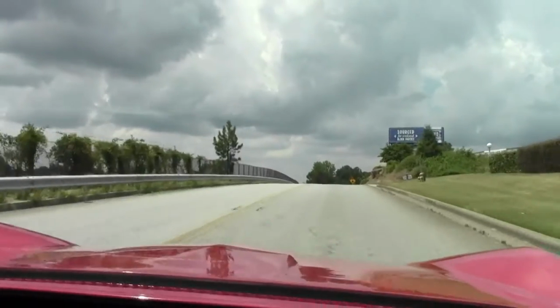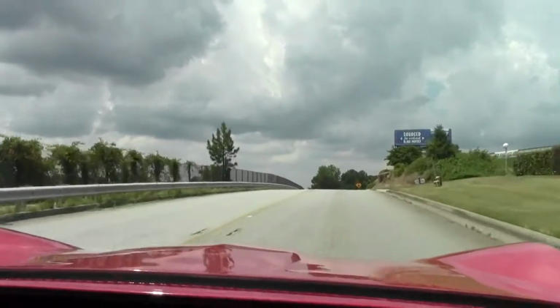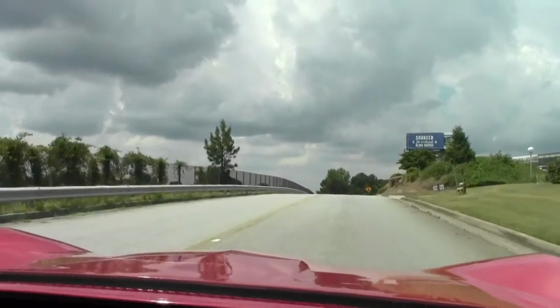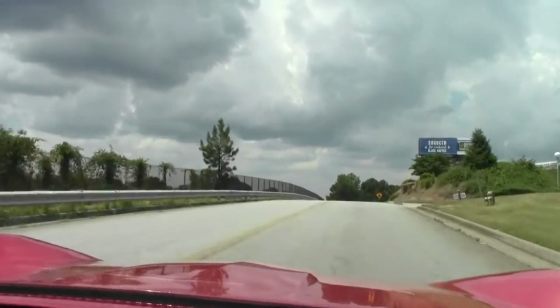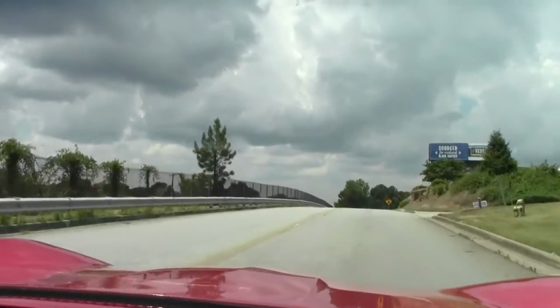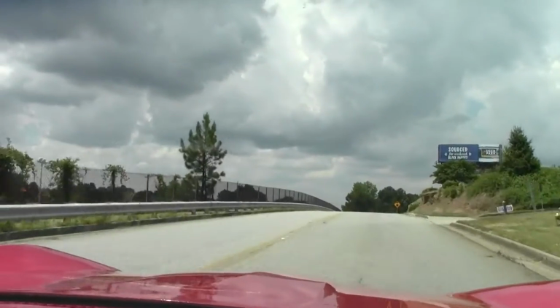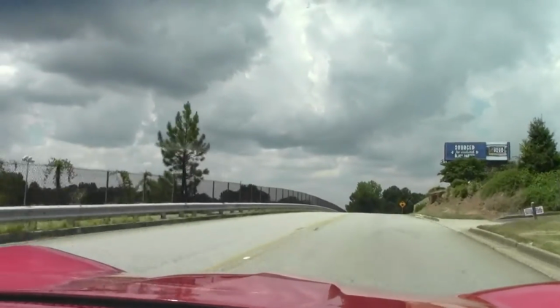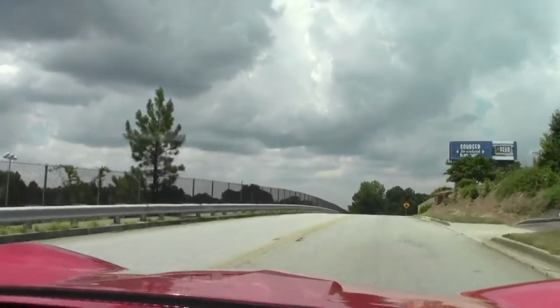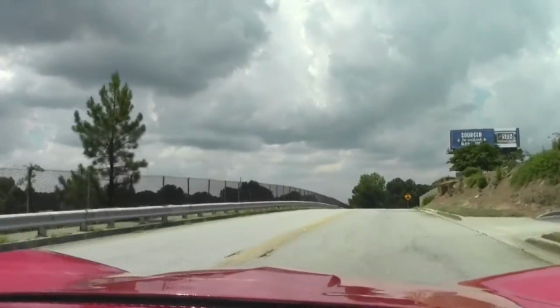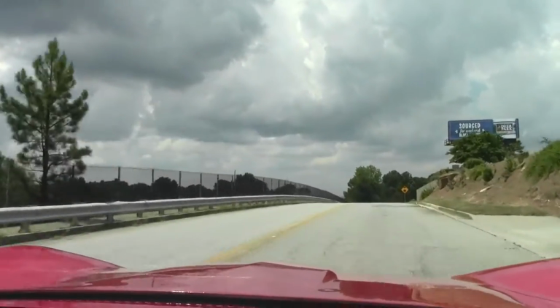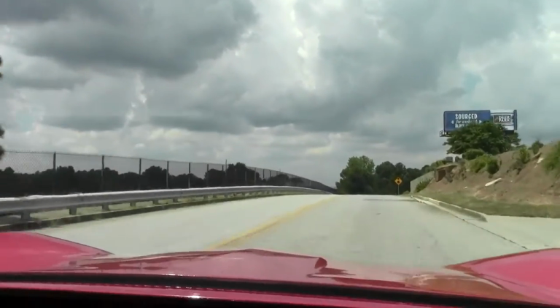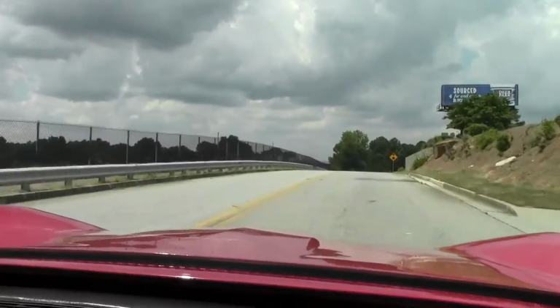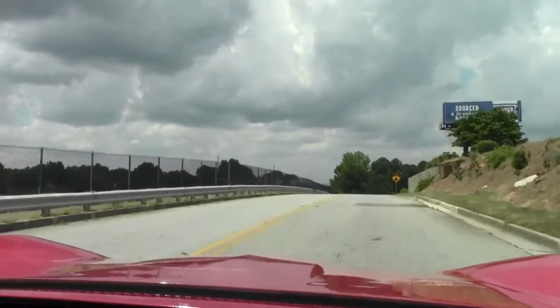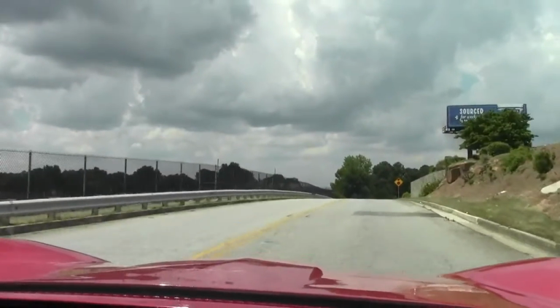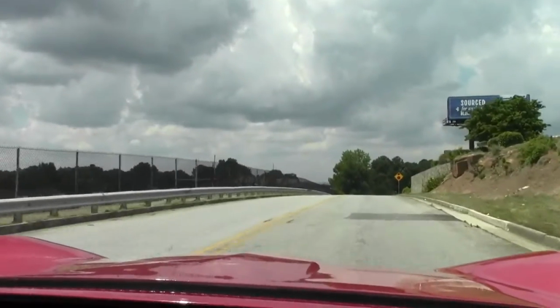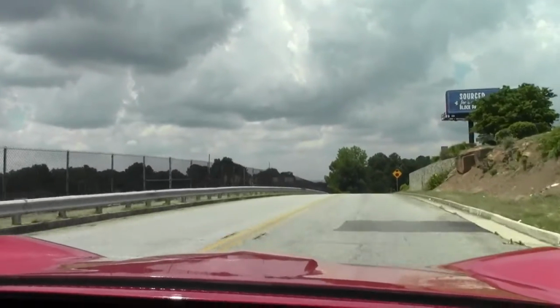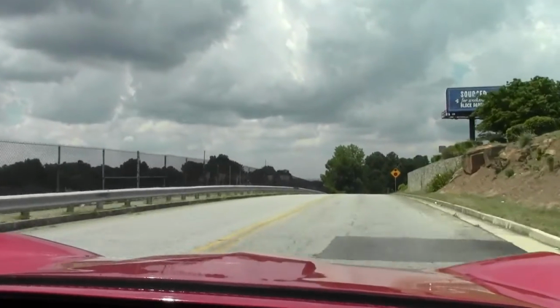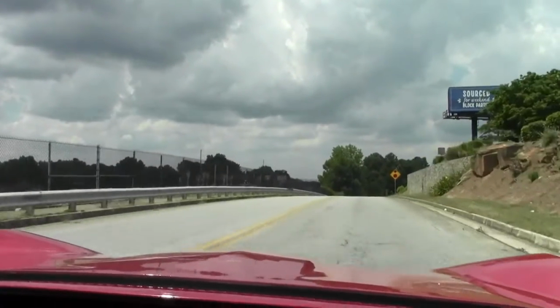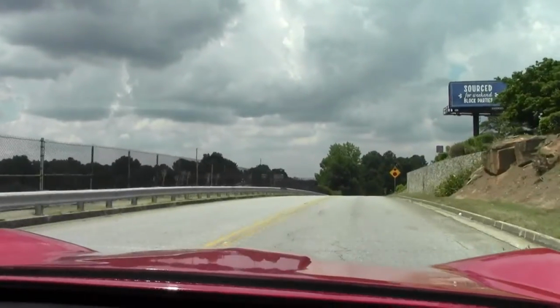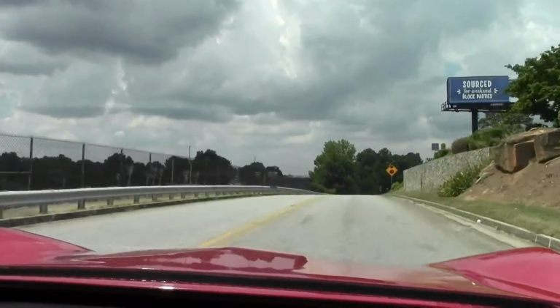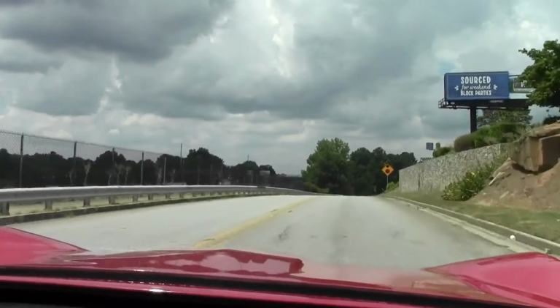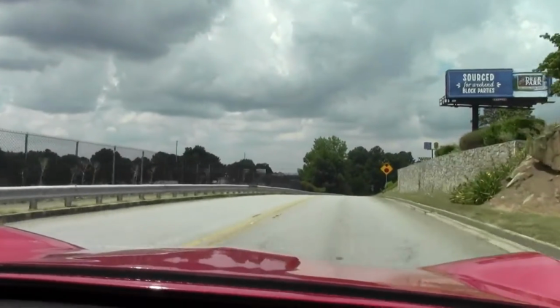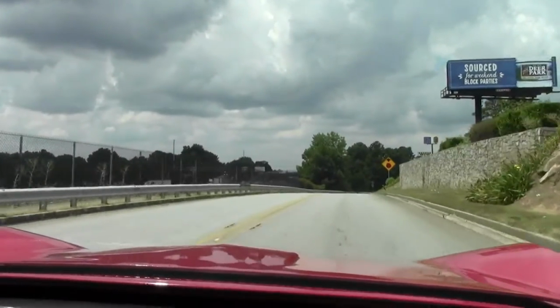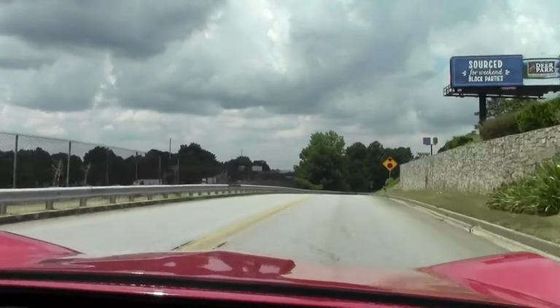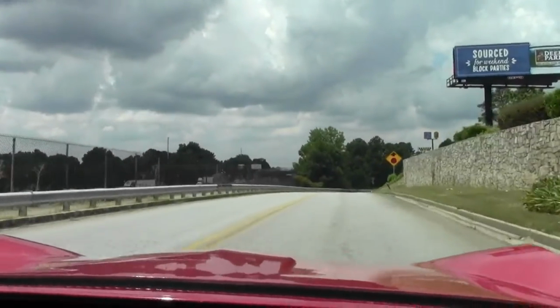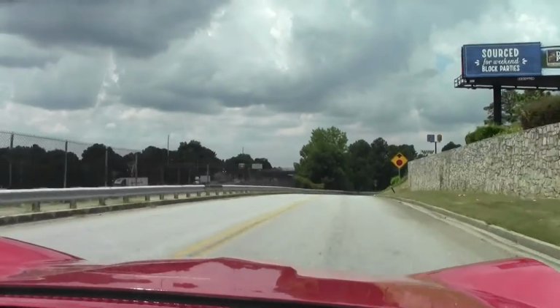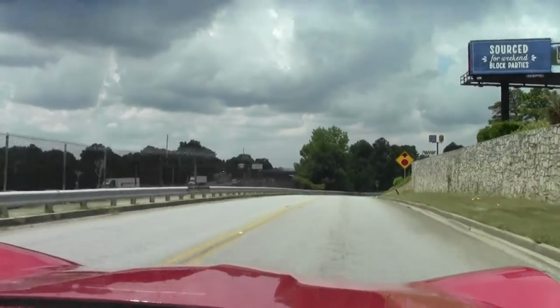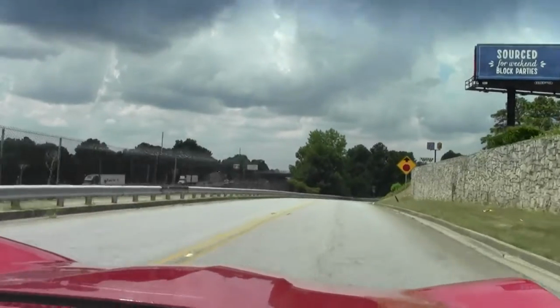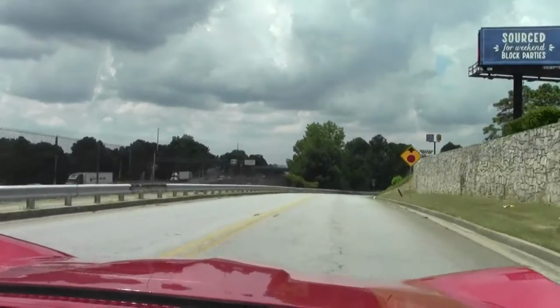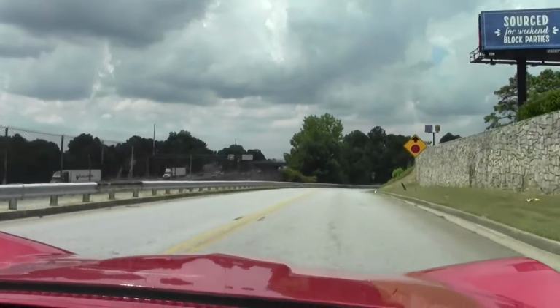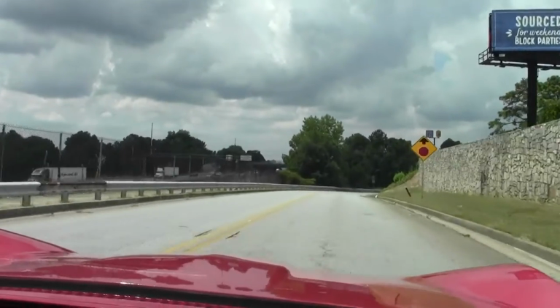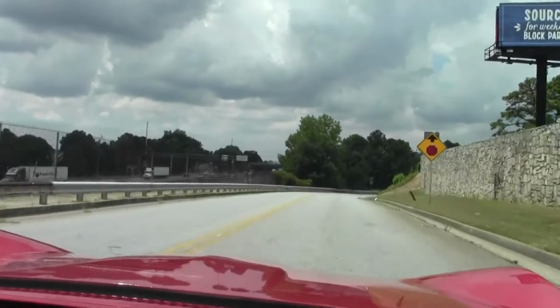She runs down the road very nicely. Straight. Brakes fine. No issues there whatsoever.